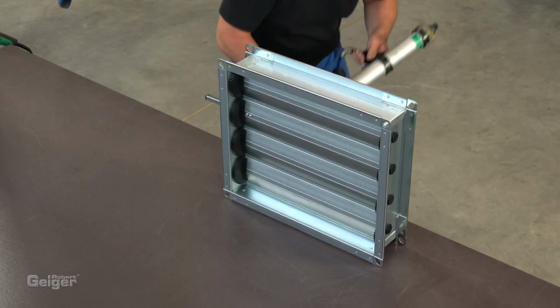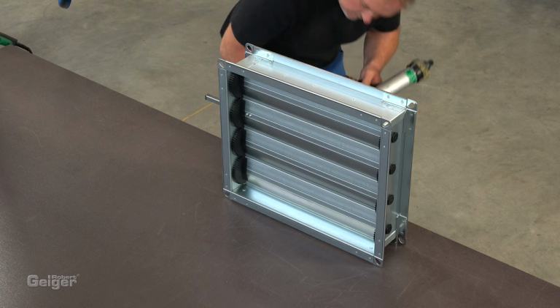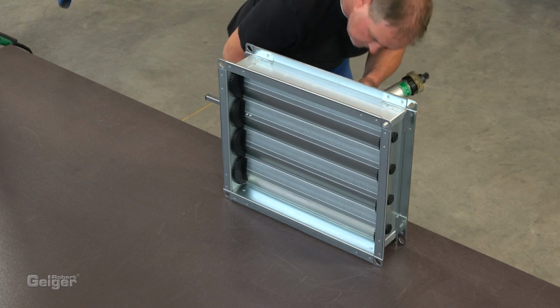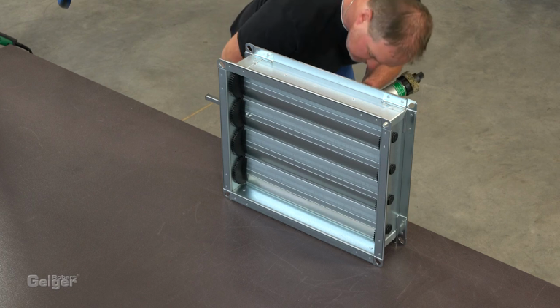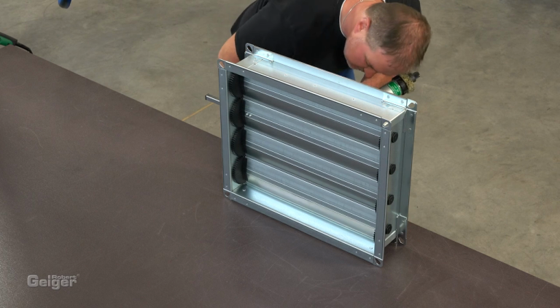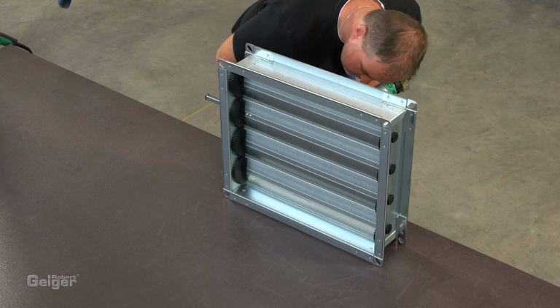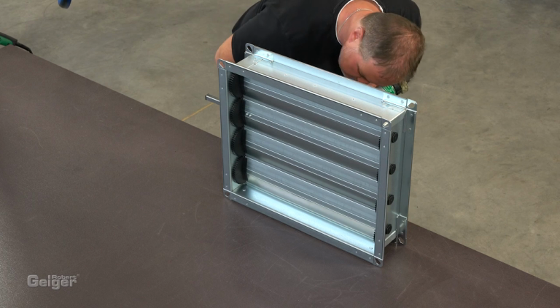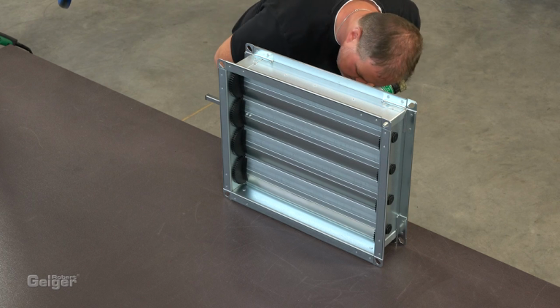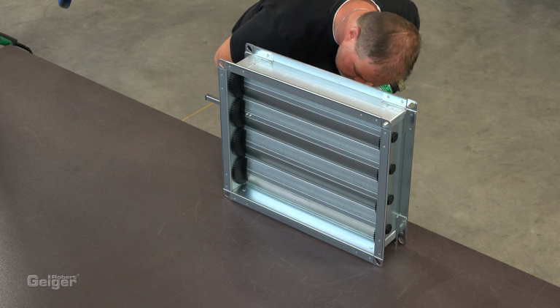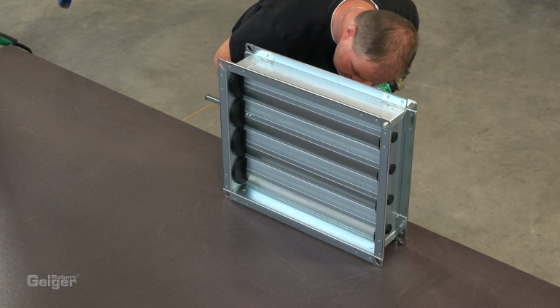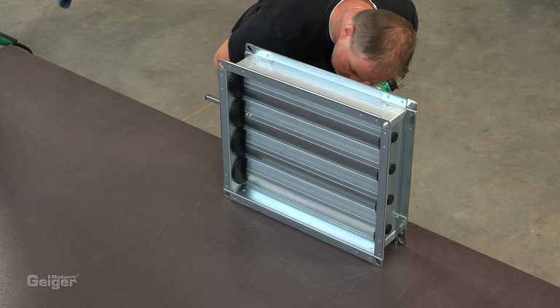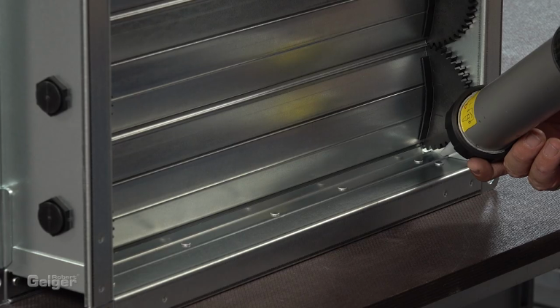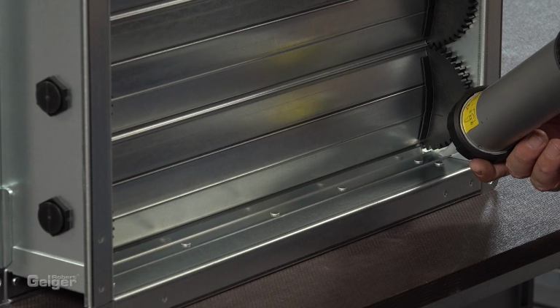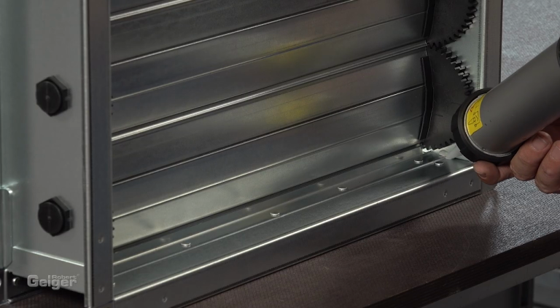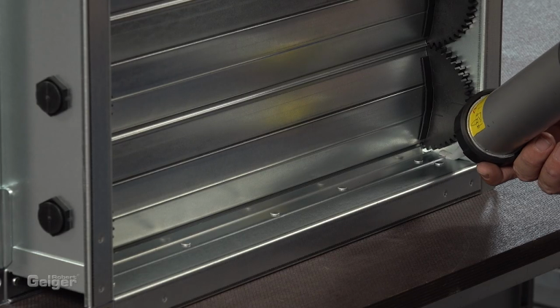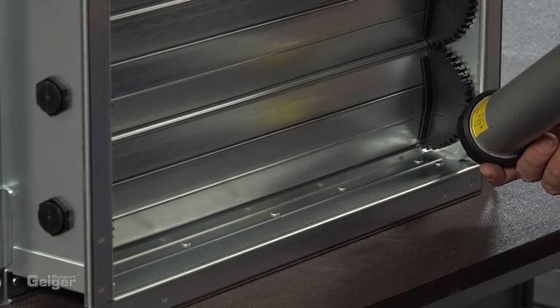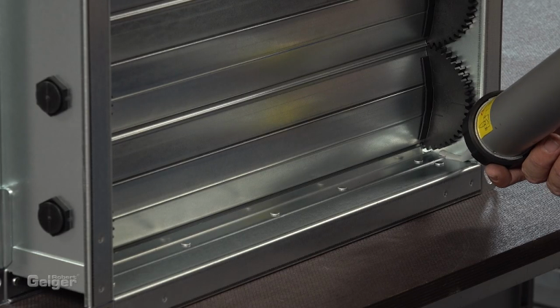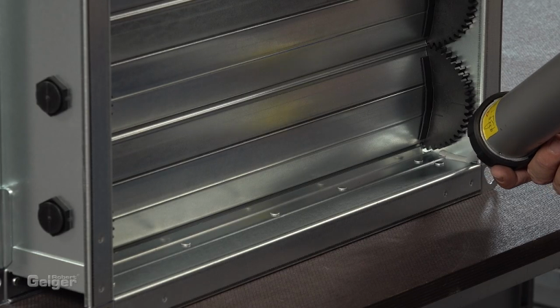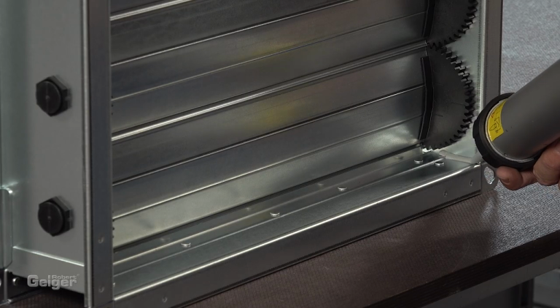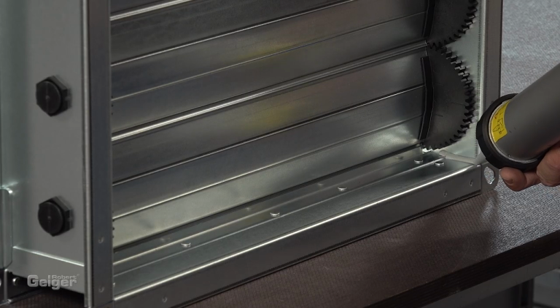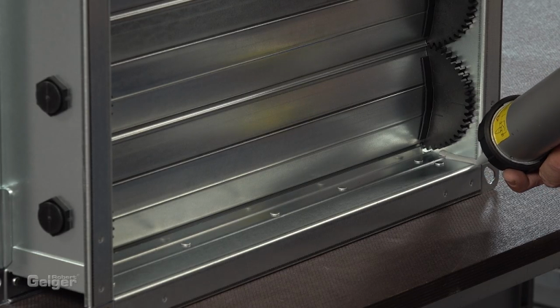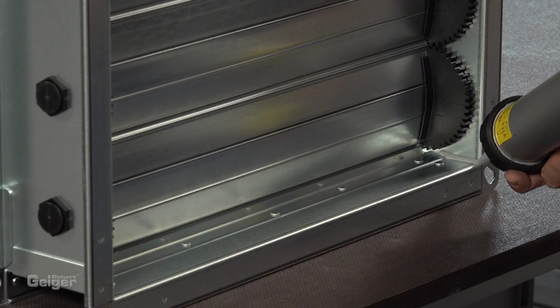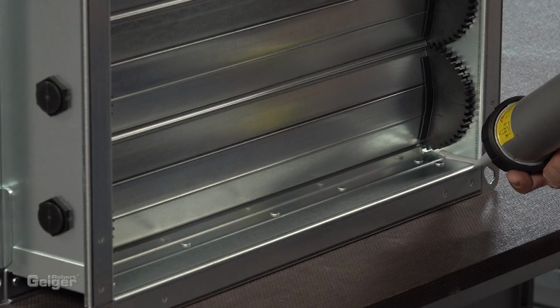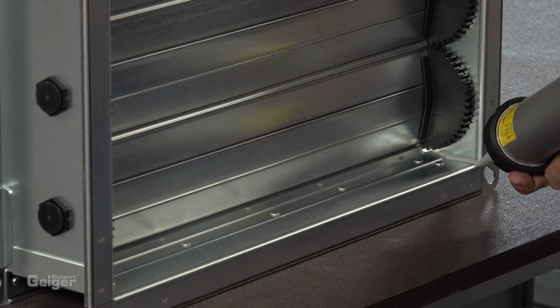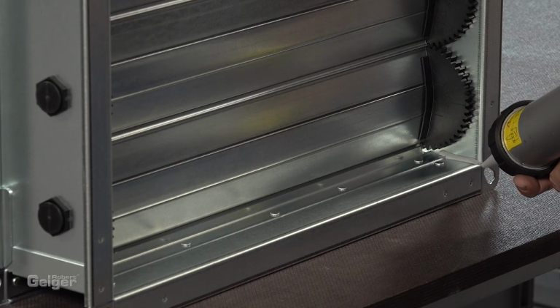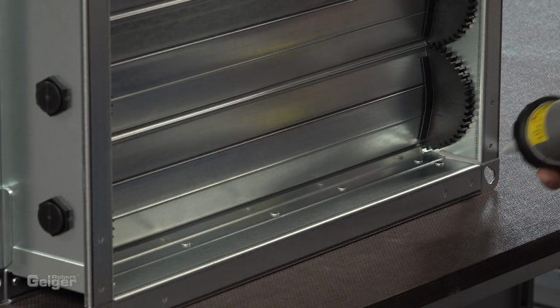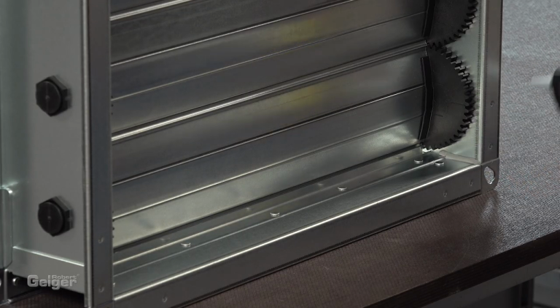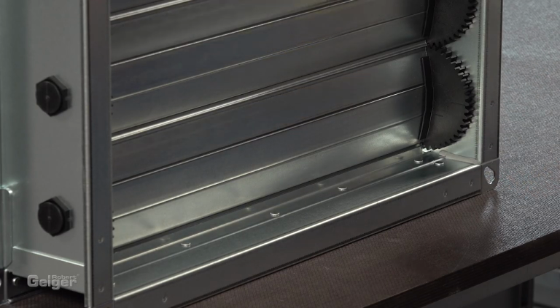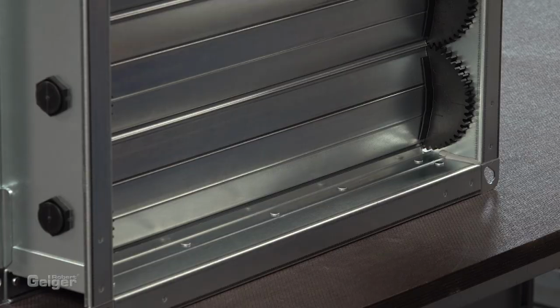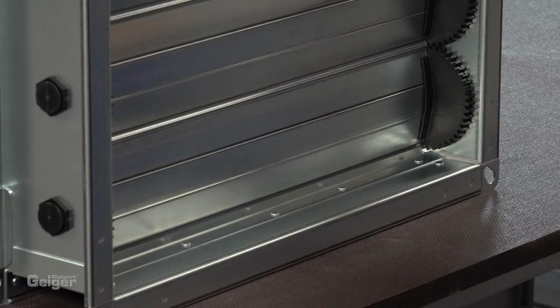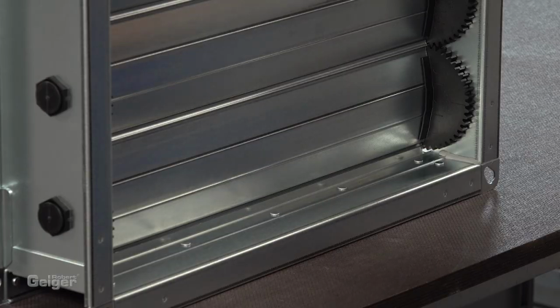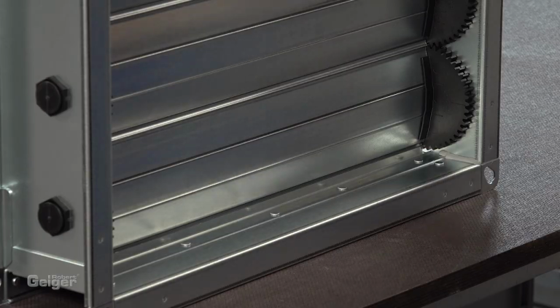Finally, seal all the internal corners with sealing compound and the damper is ready to use.